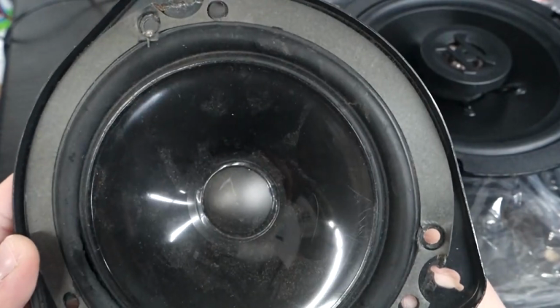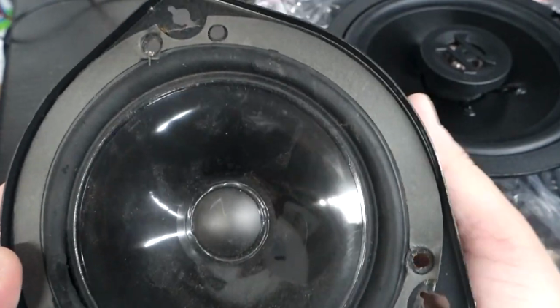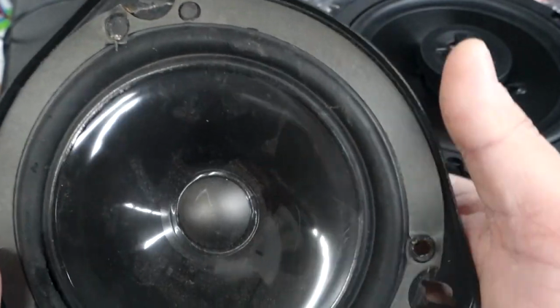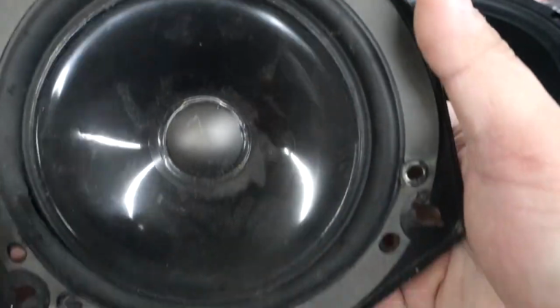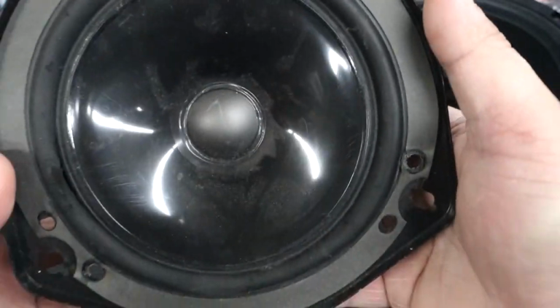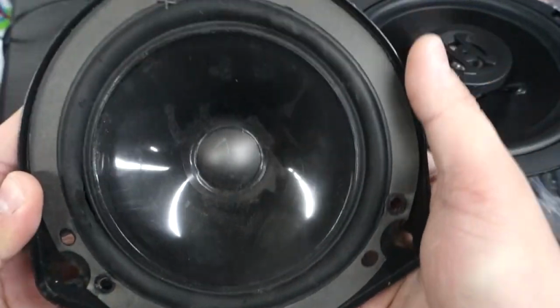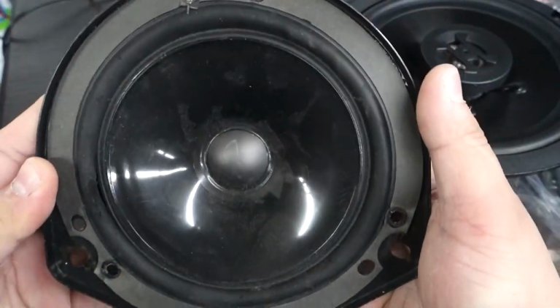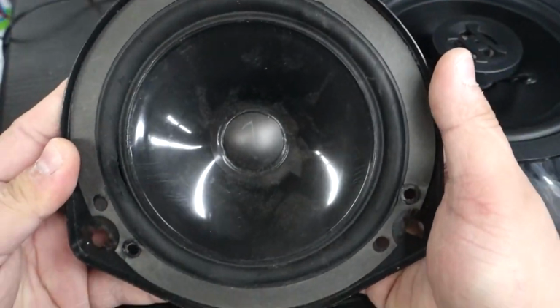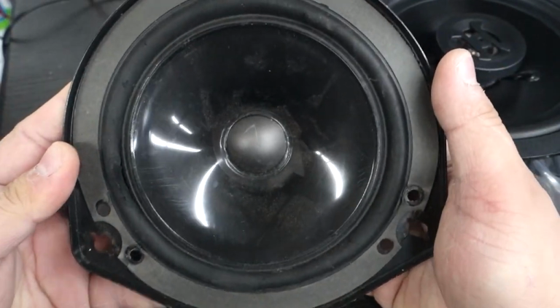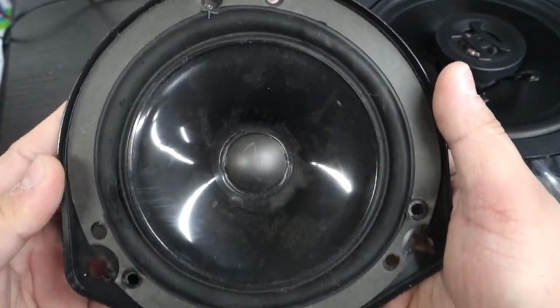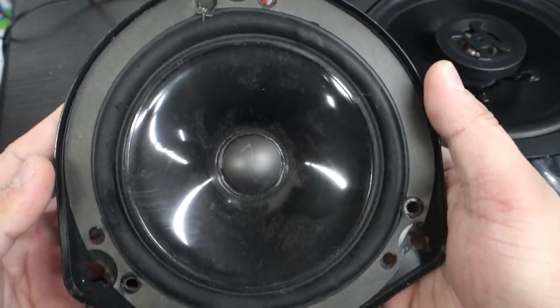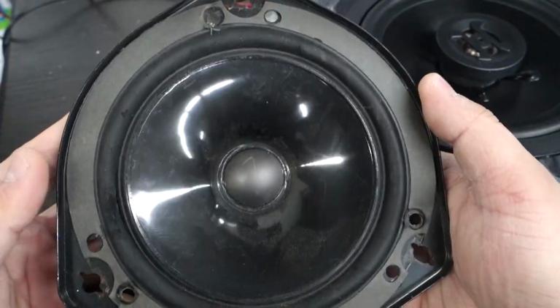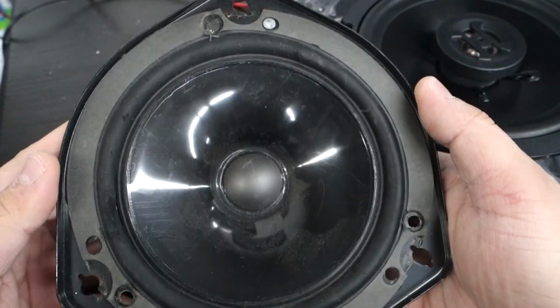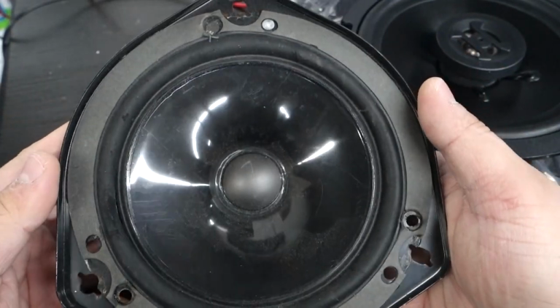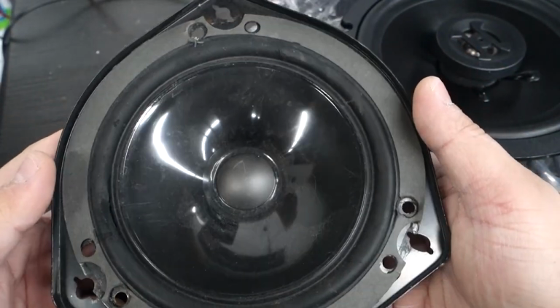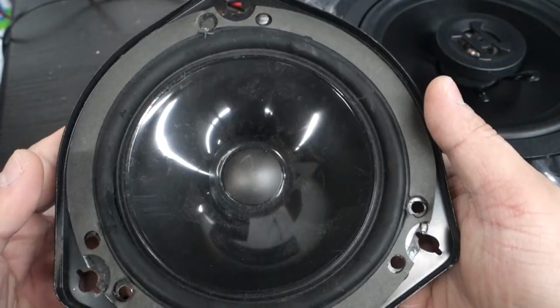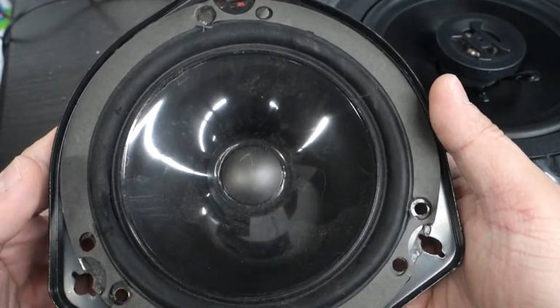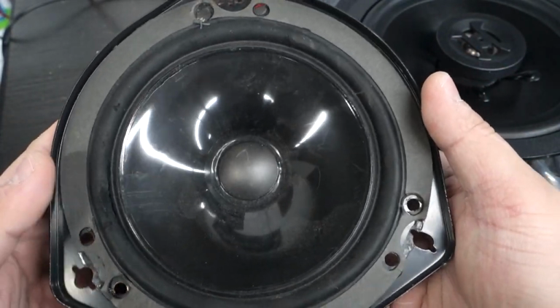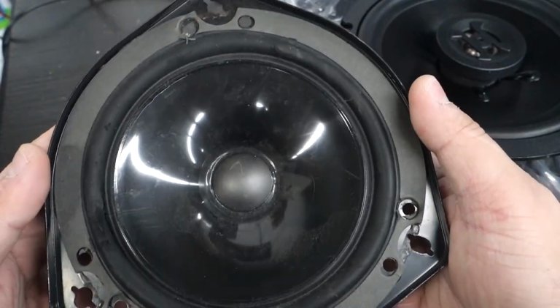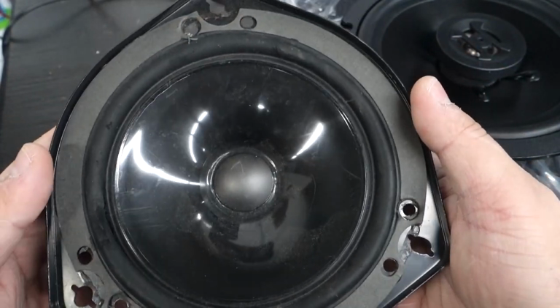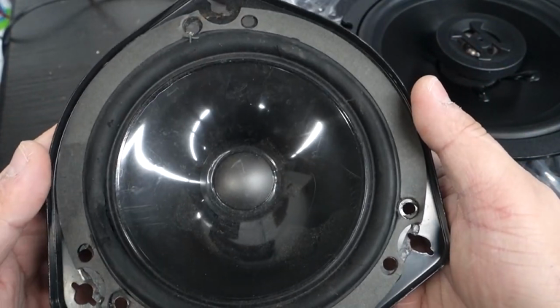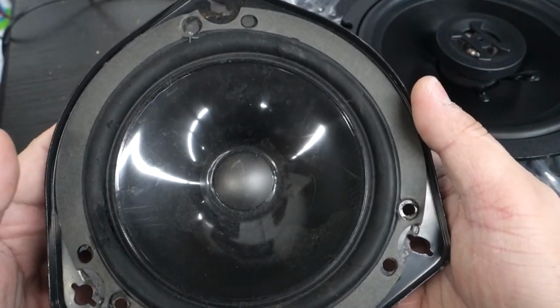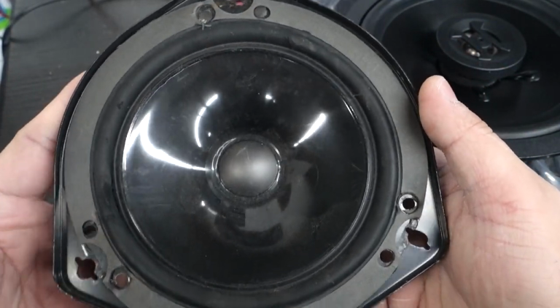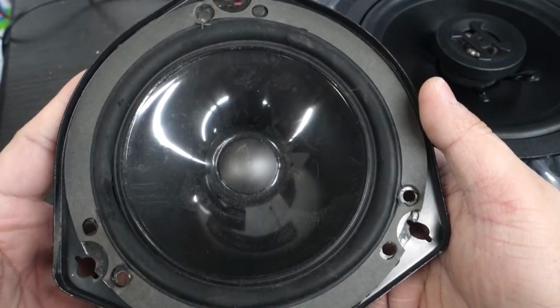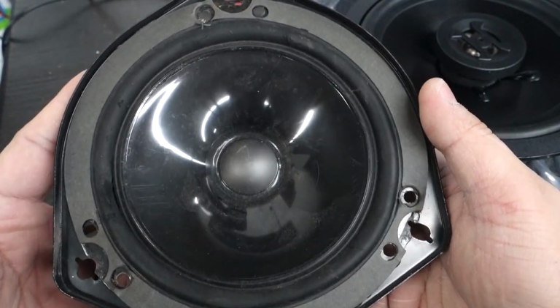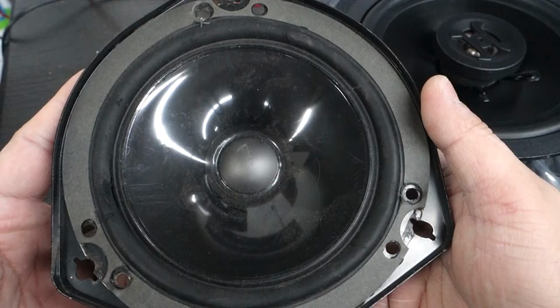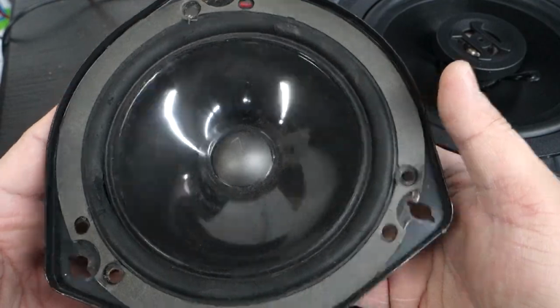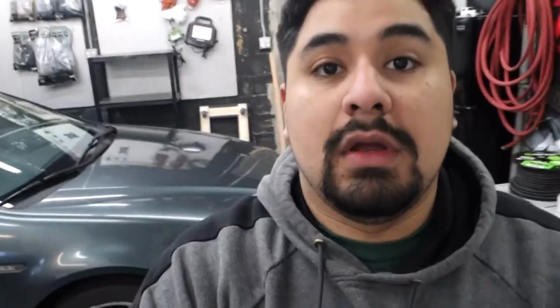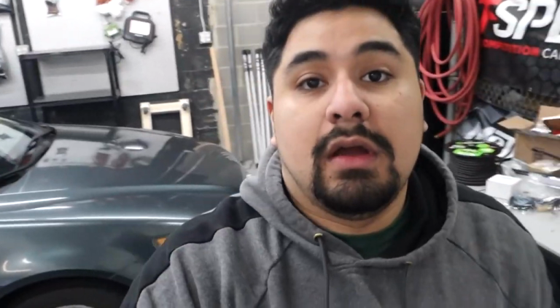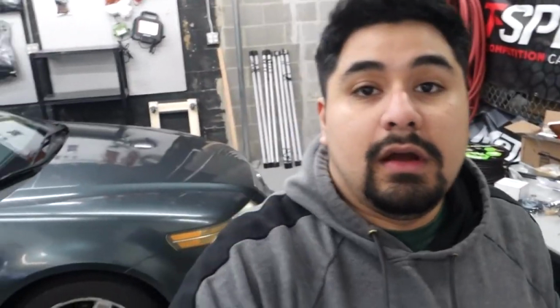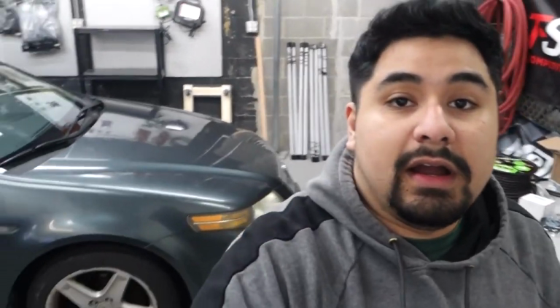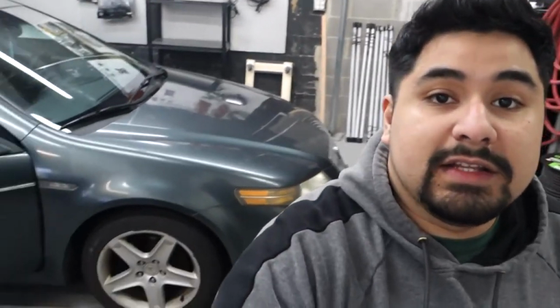If you're replacing the speaker in your Acura, those are the things you're going to have to pay attention to.